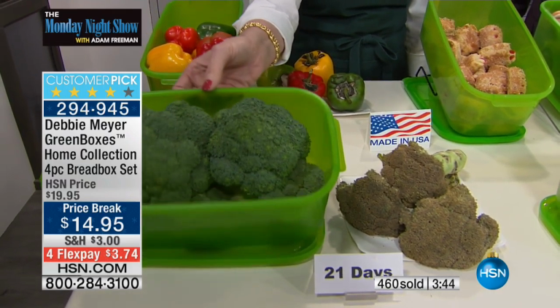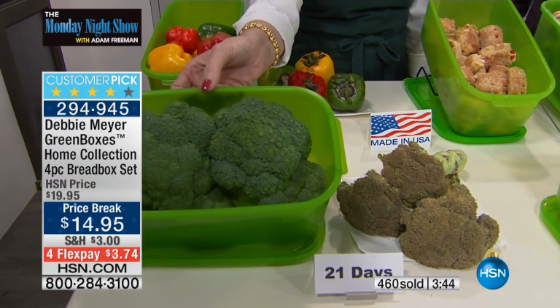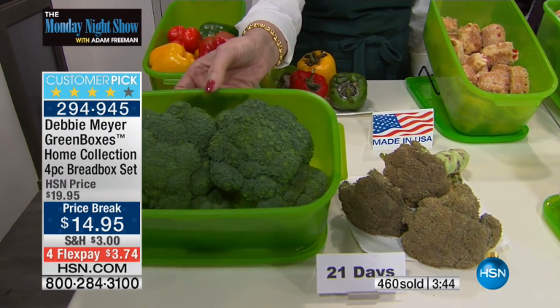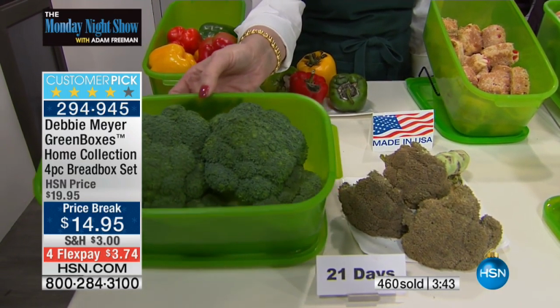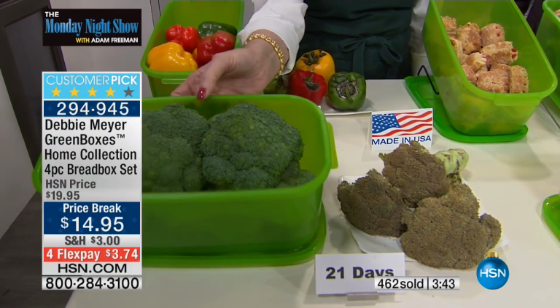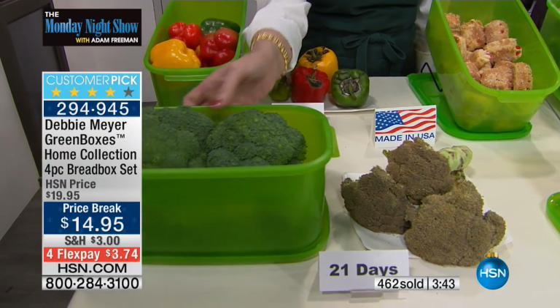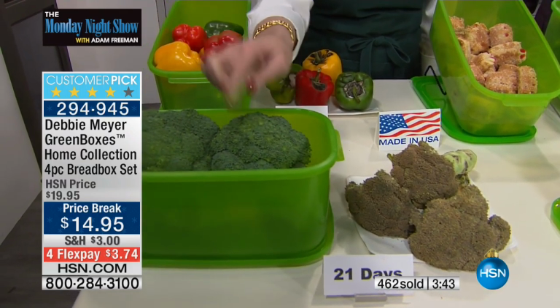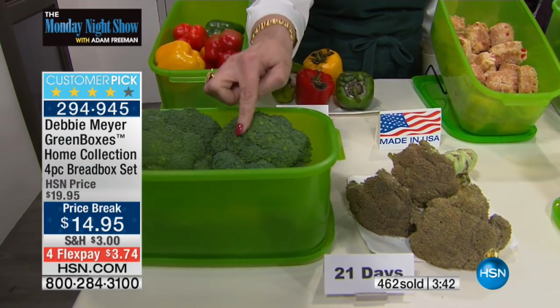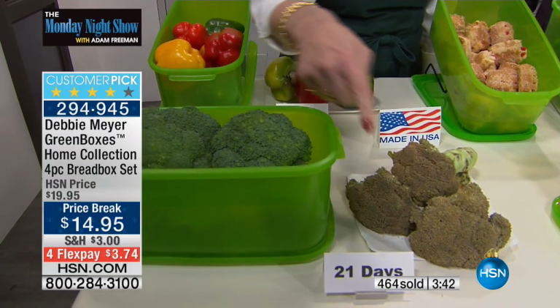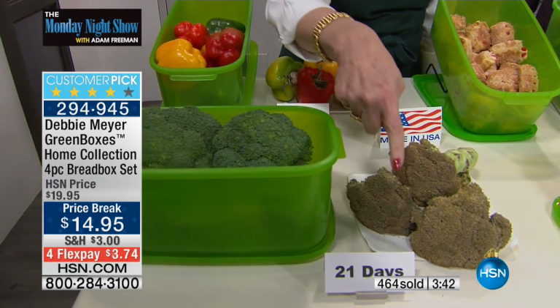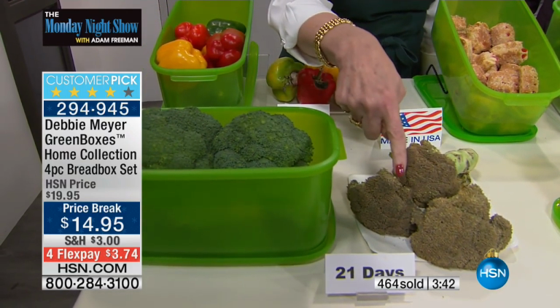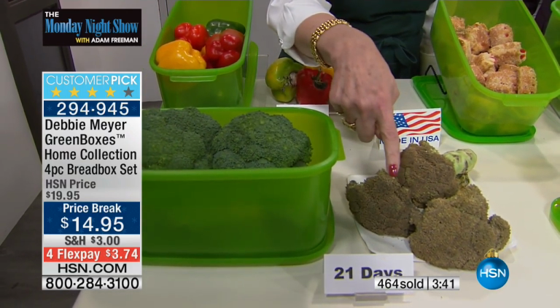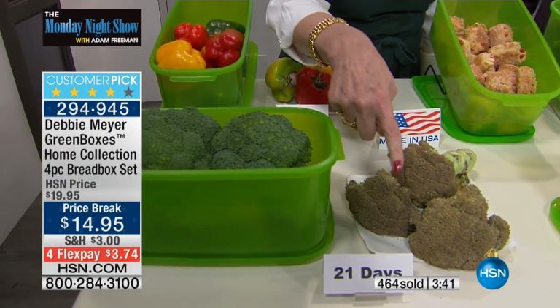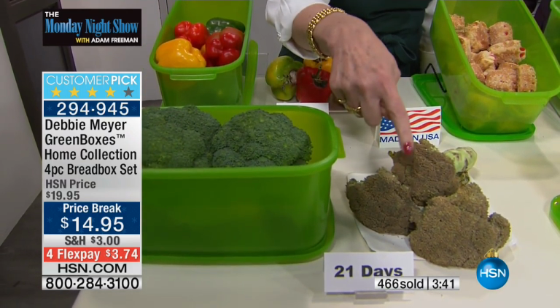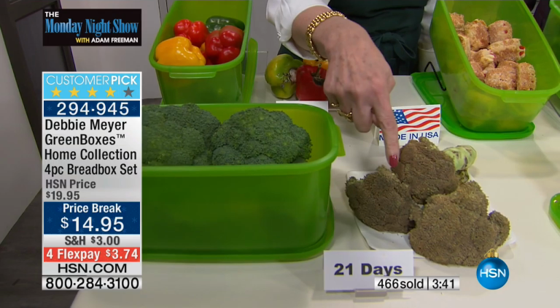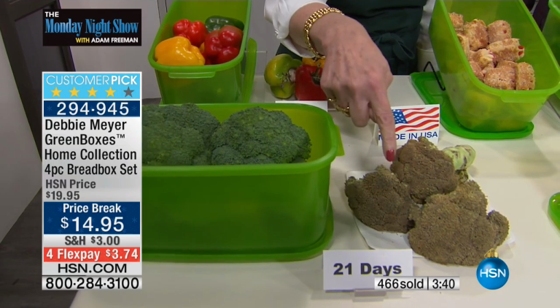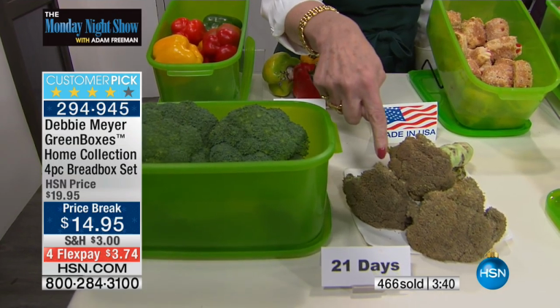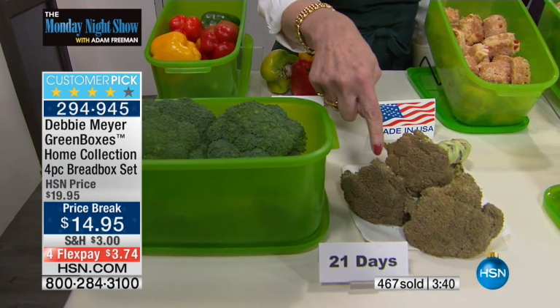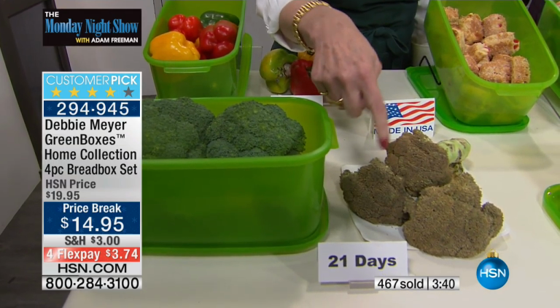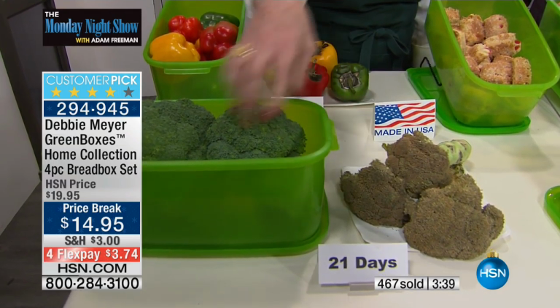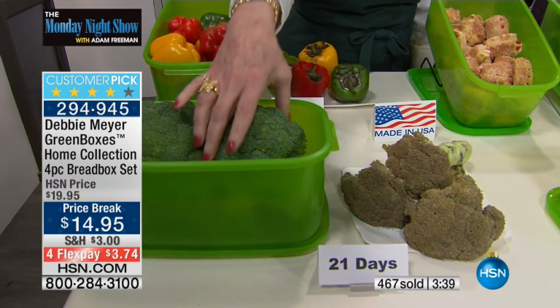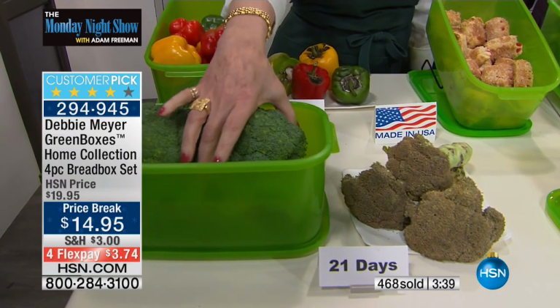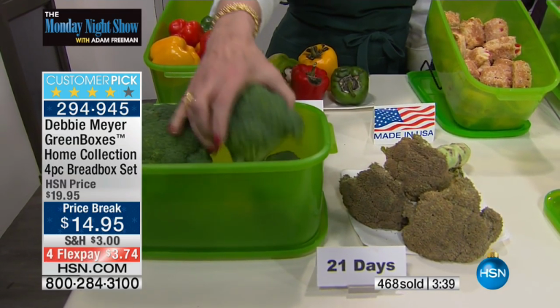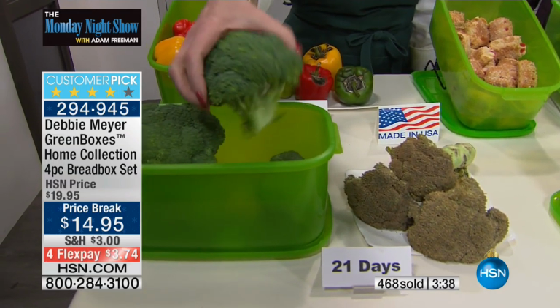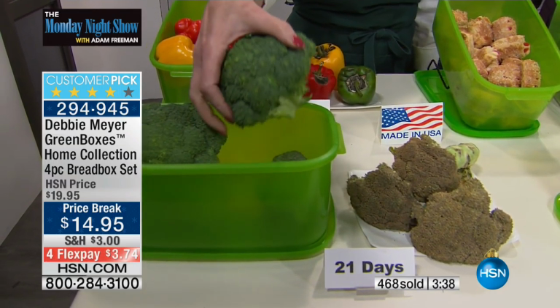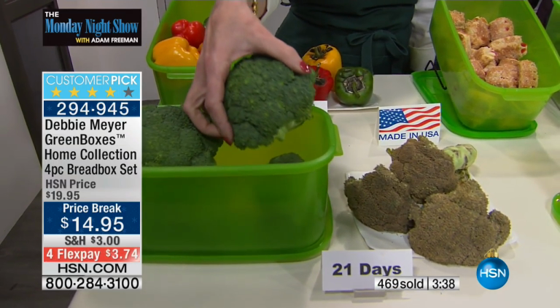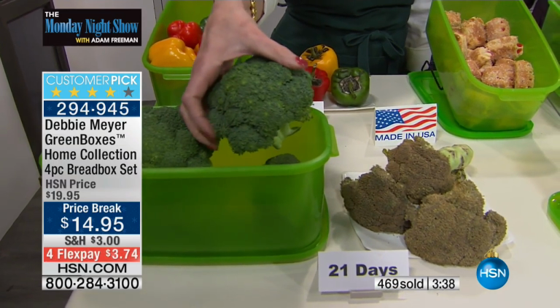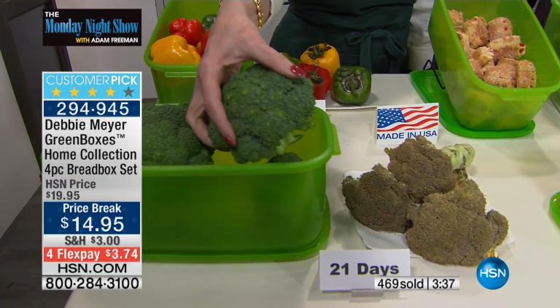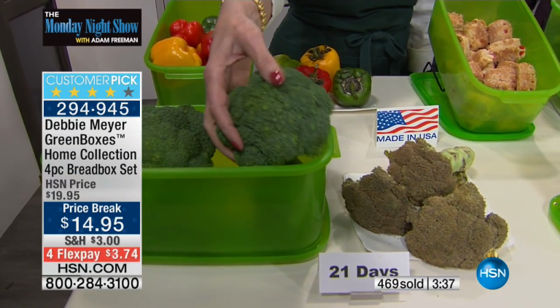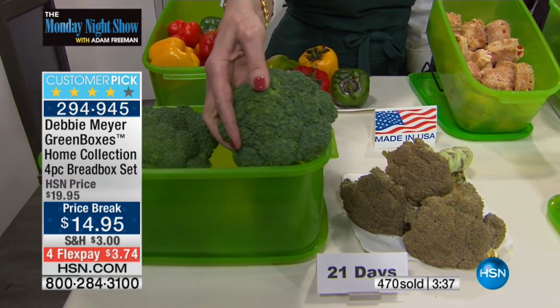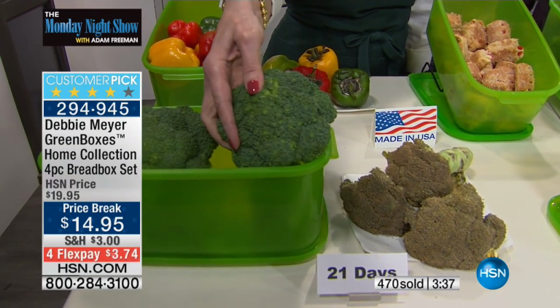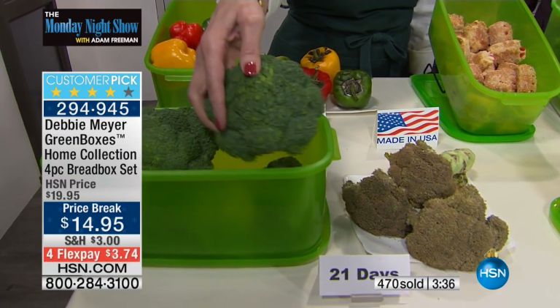Have a look at that broccoli — that broccoli is 21 days old. That is 21 days fresh. Look at that gorgeous broccoli.